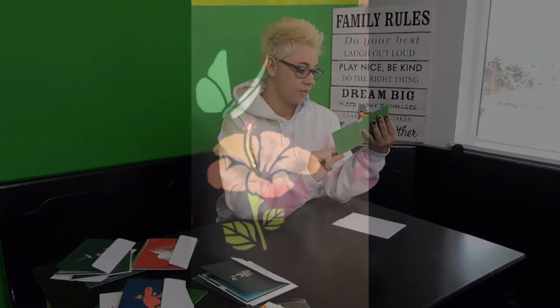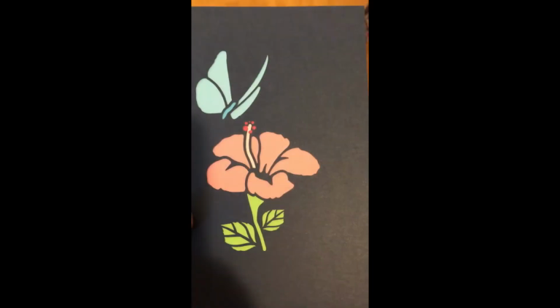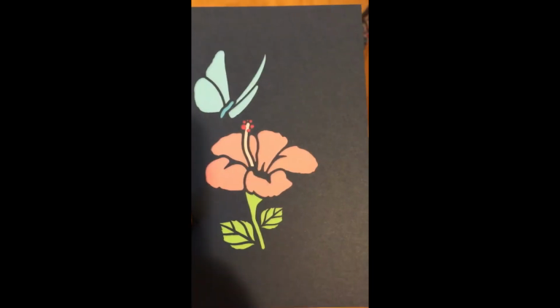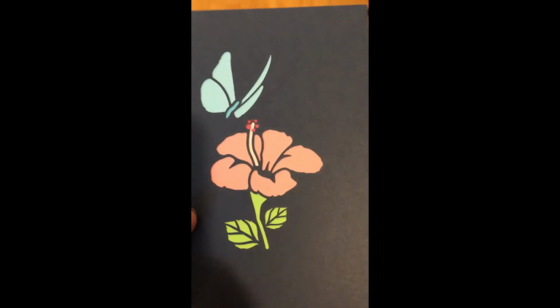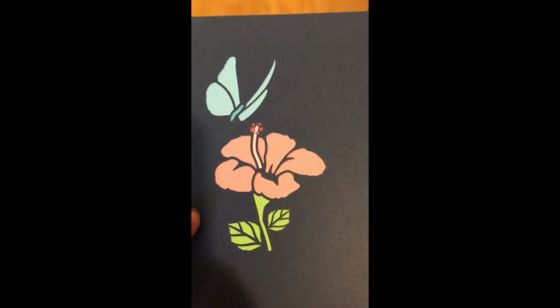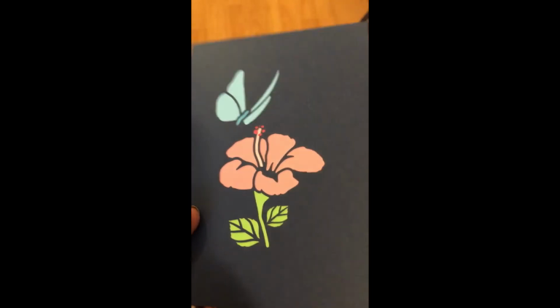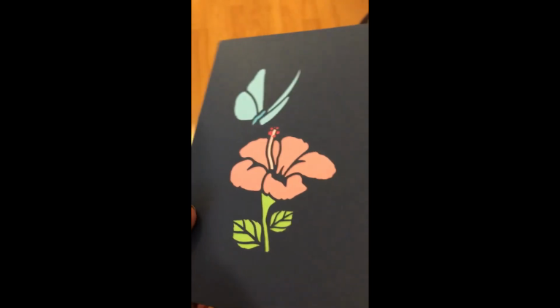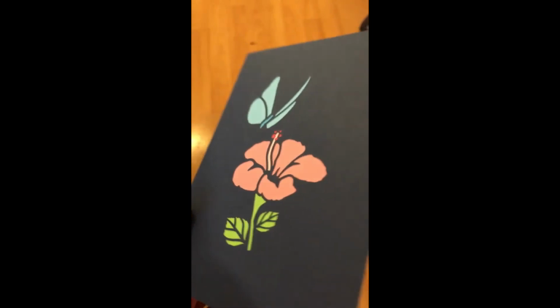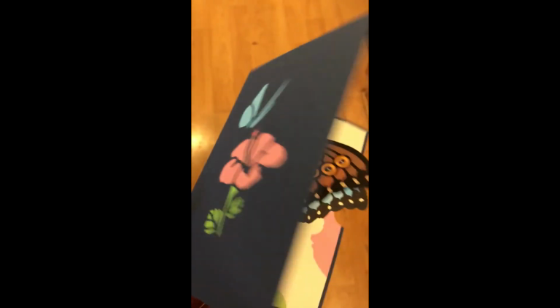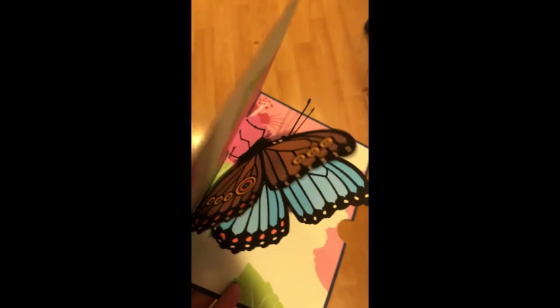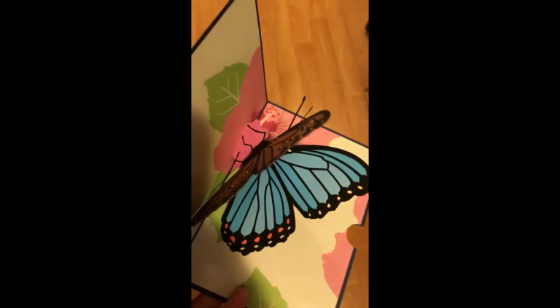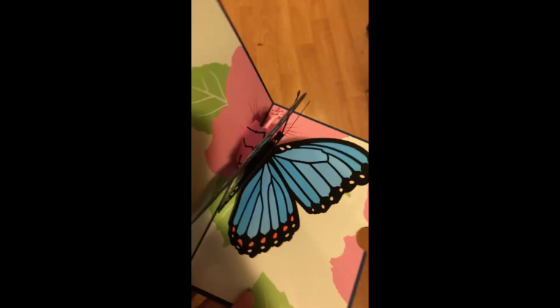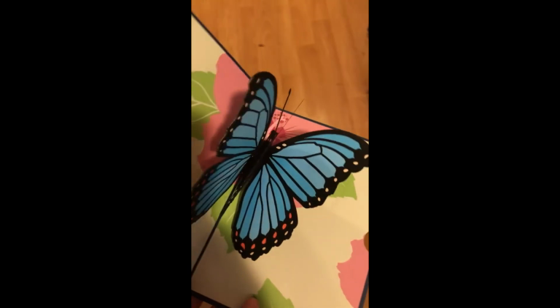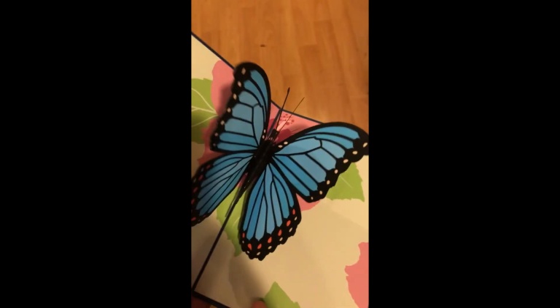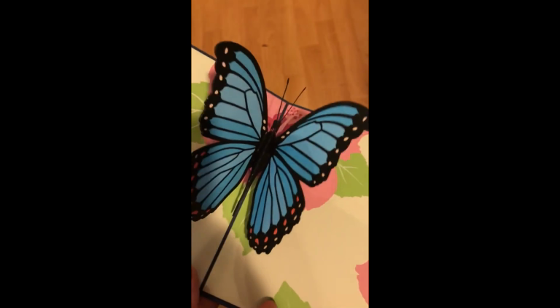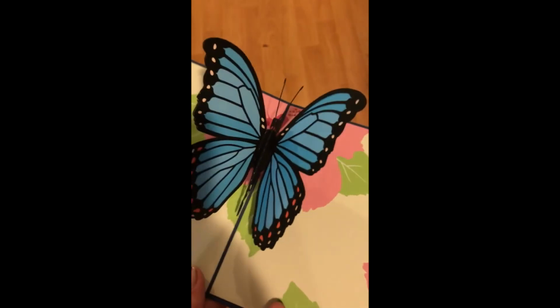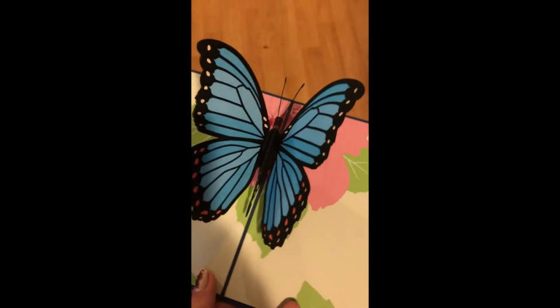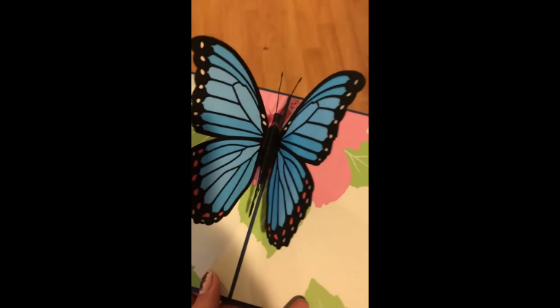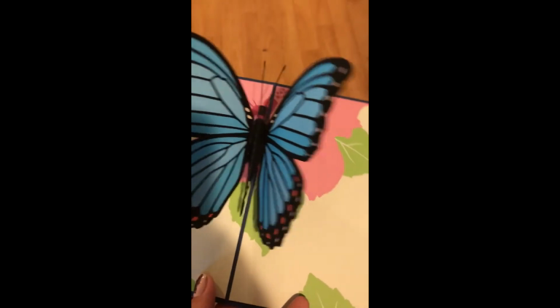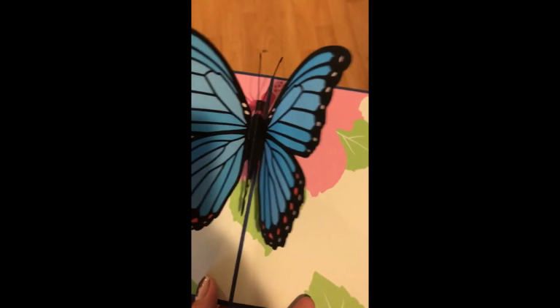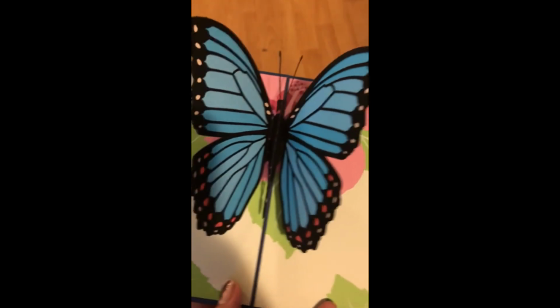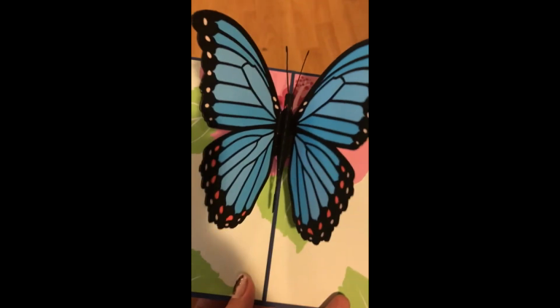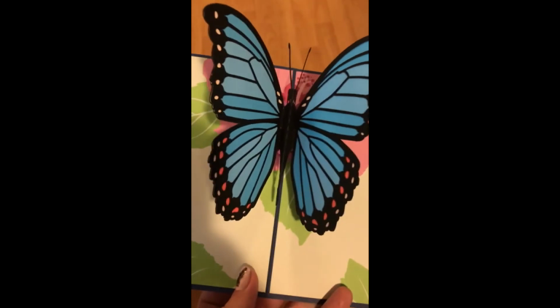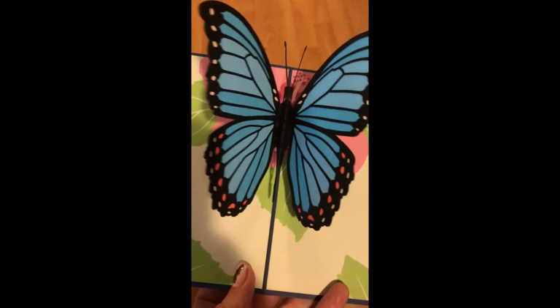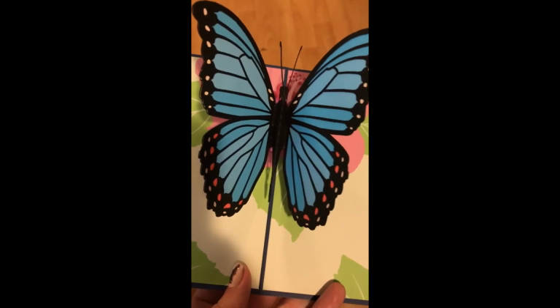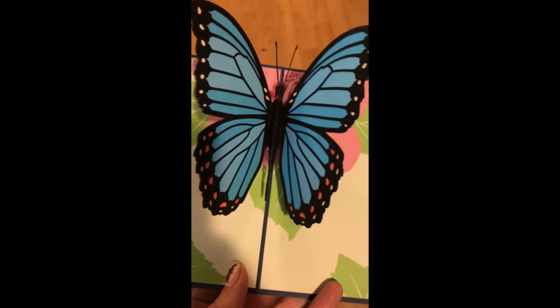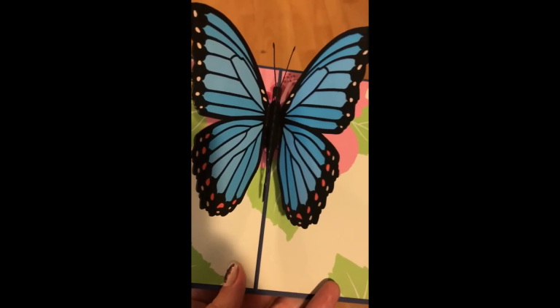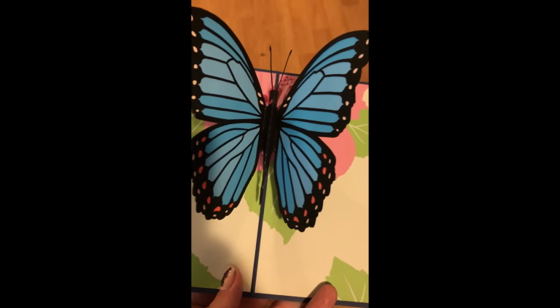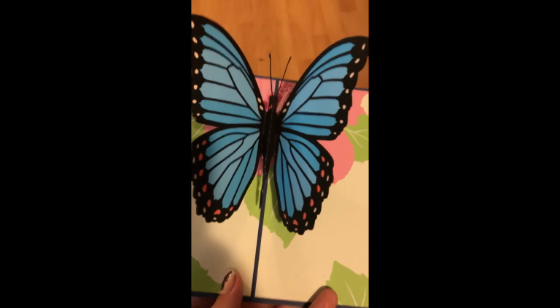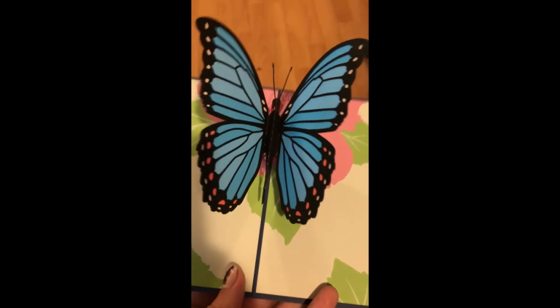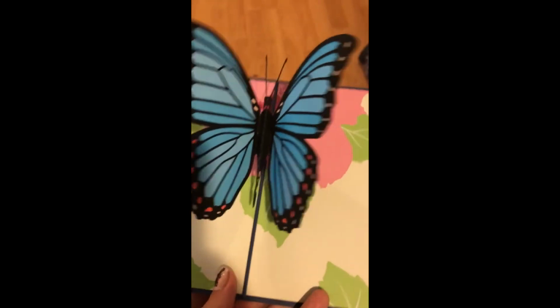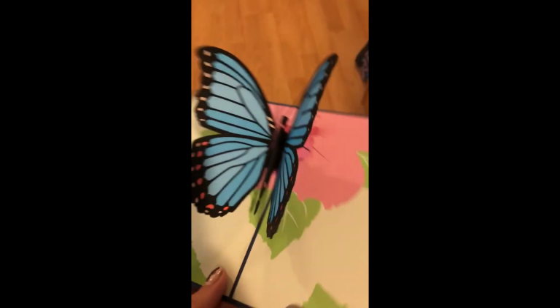This is the blue one — it's really beautiful.